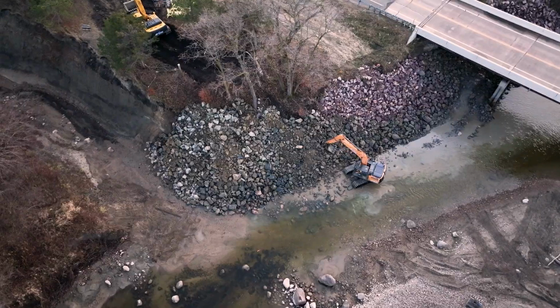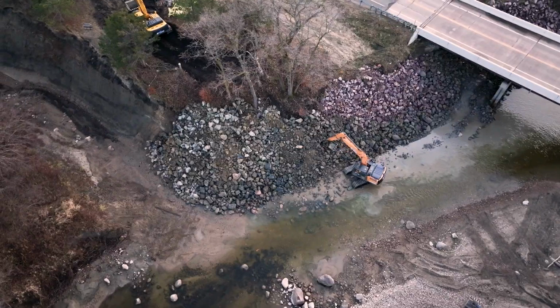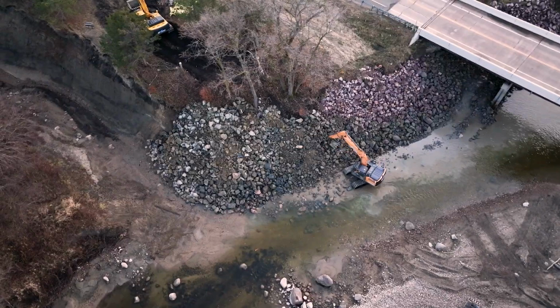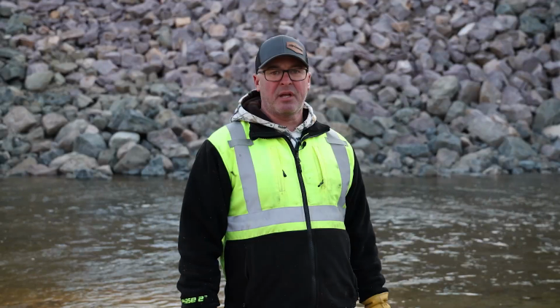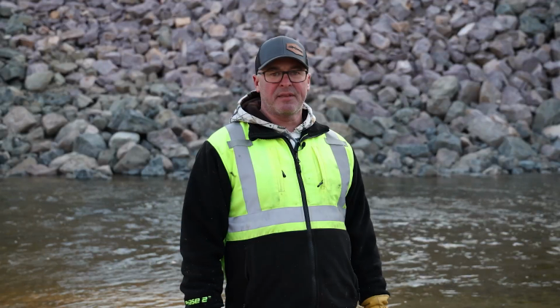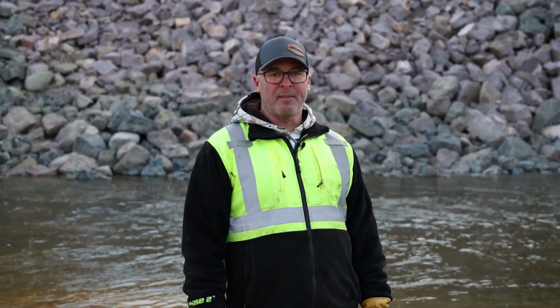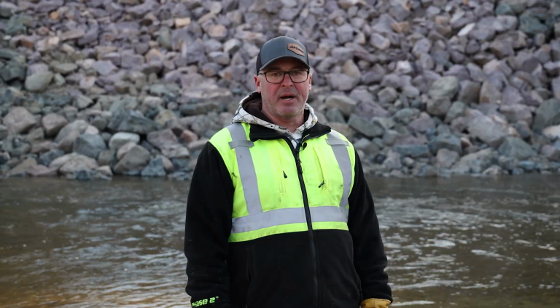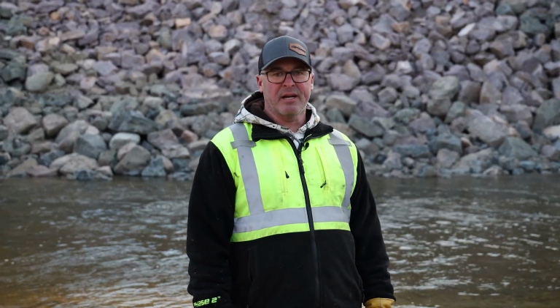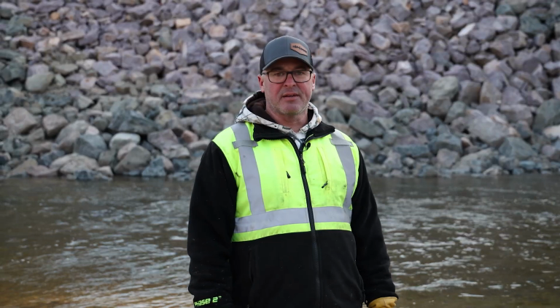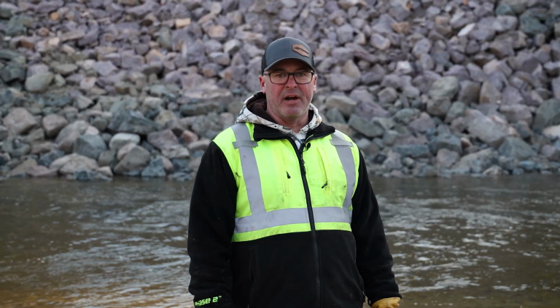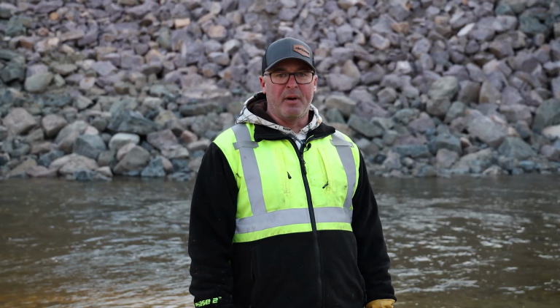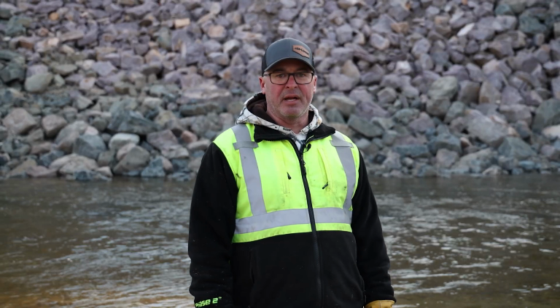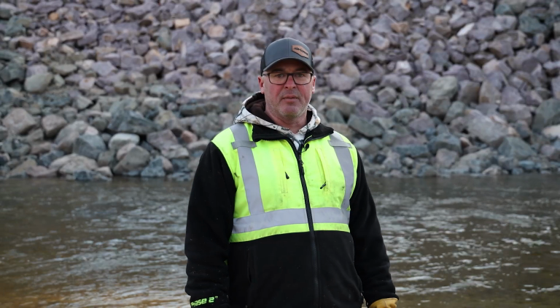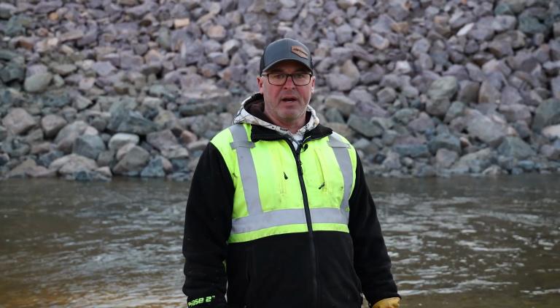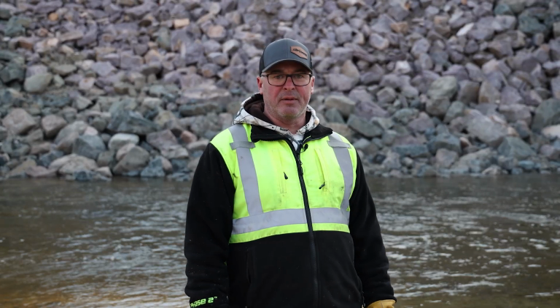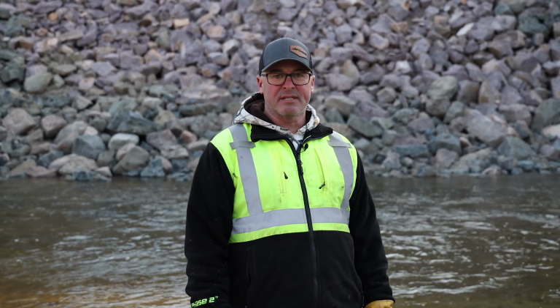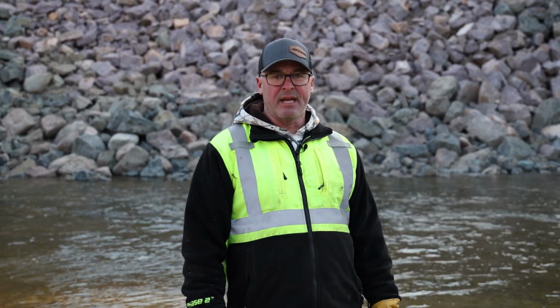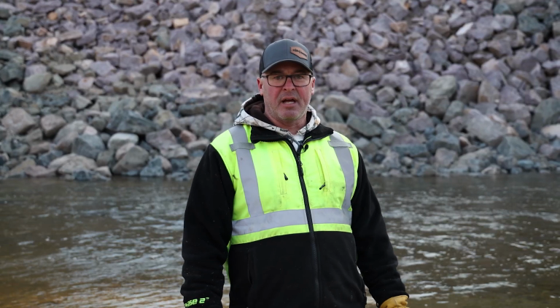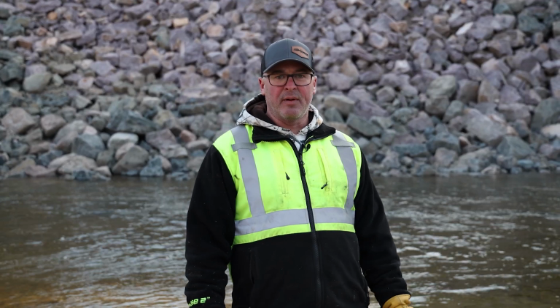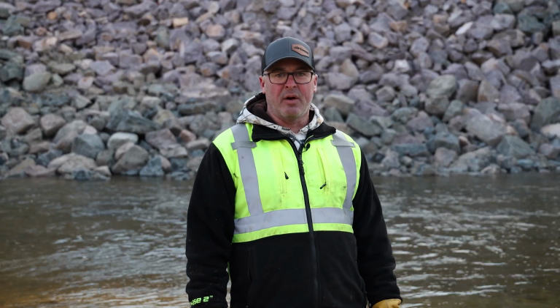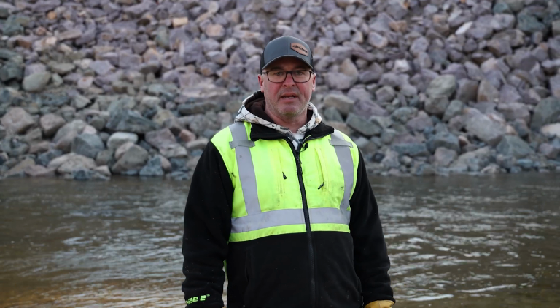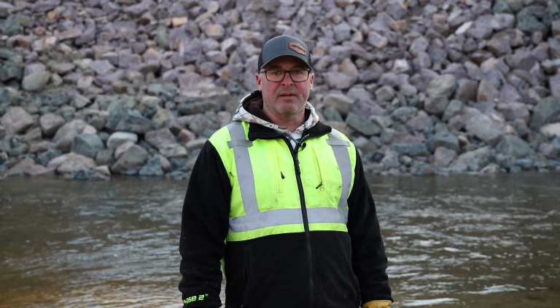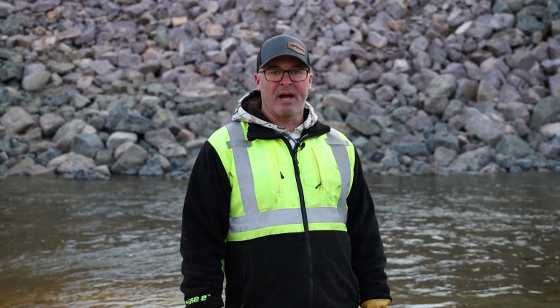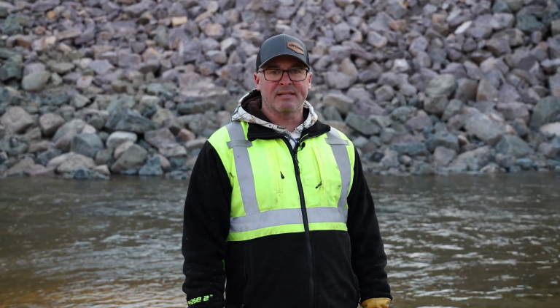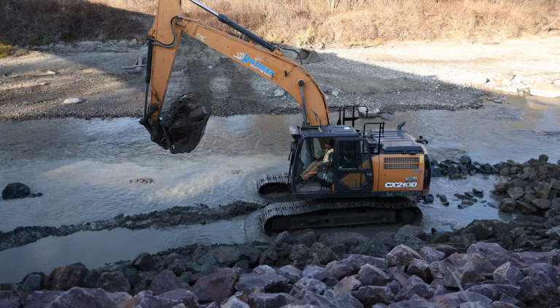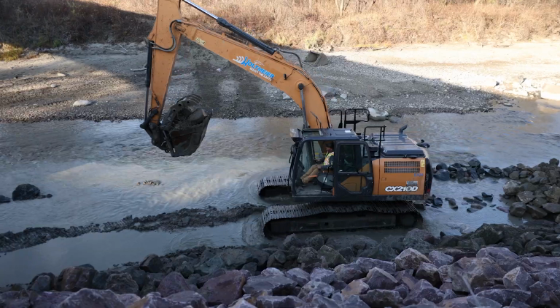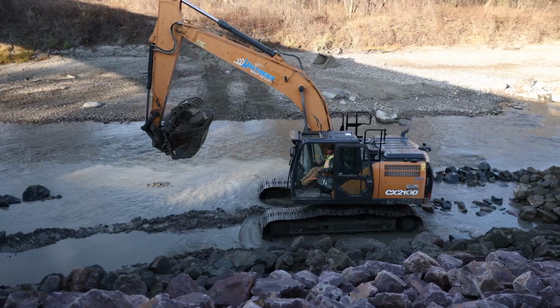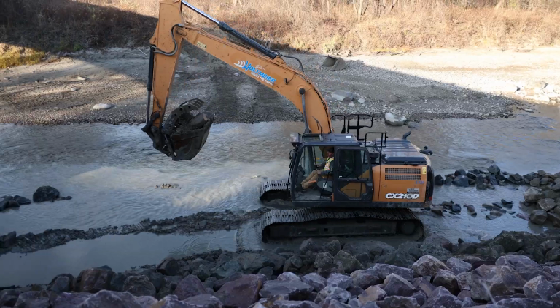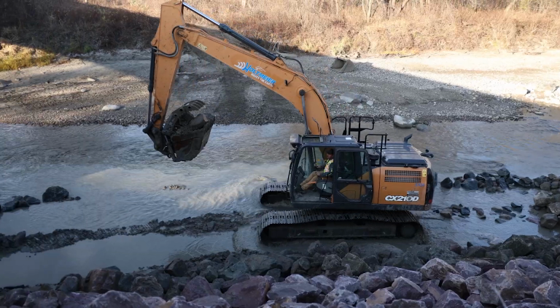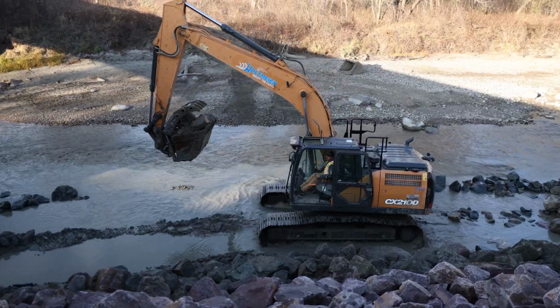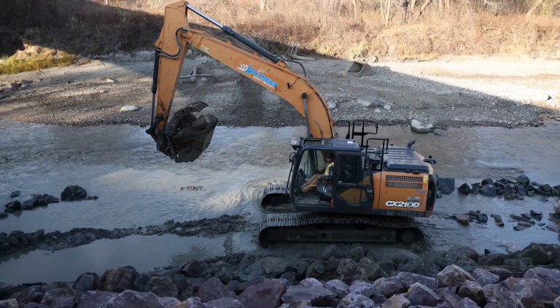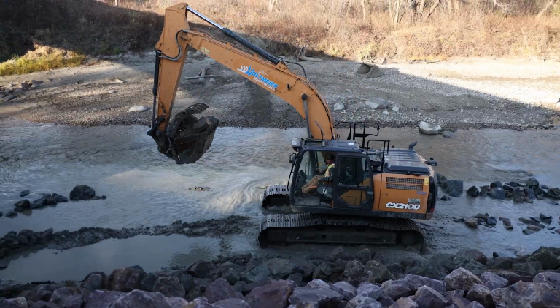Using the hydraulic thumb on our excavator bucket, we were able to extend all the way out and get the rocks tucked up all the way underneath the bridge.